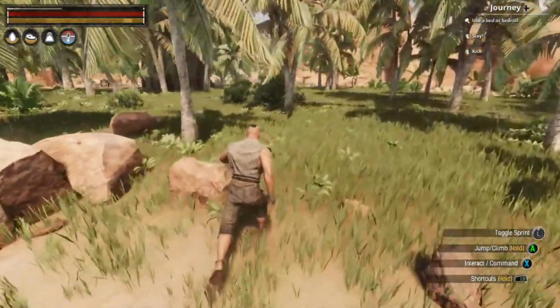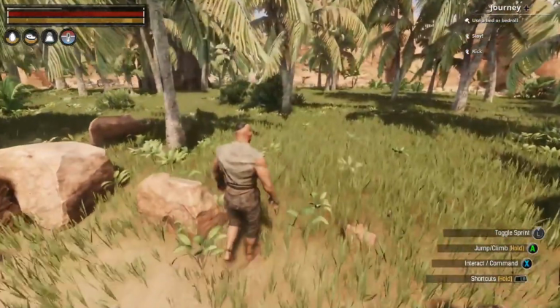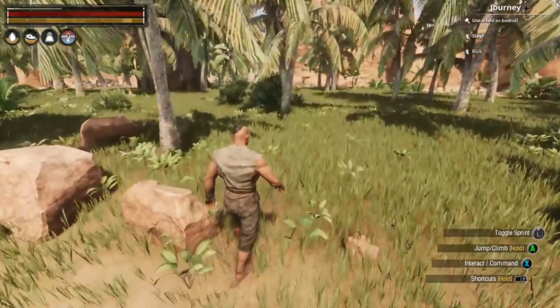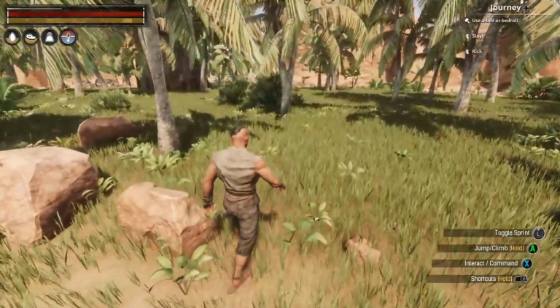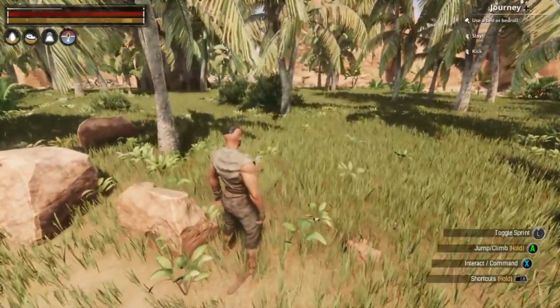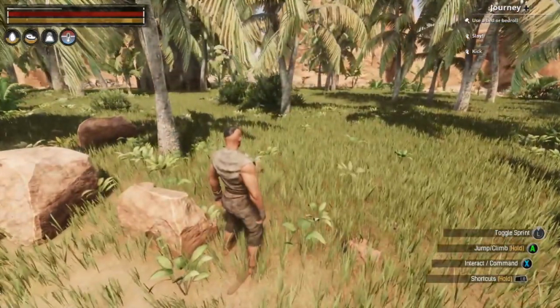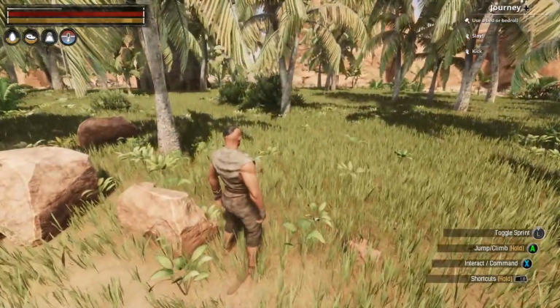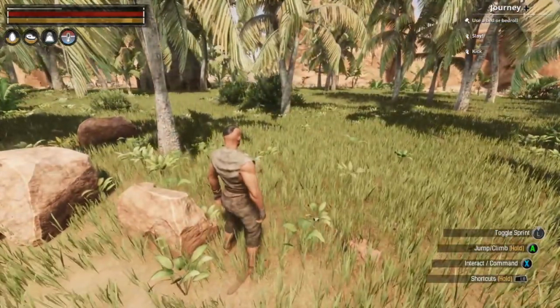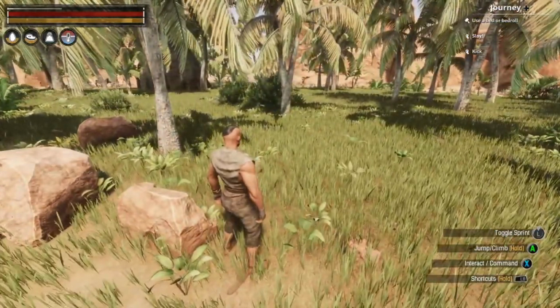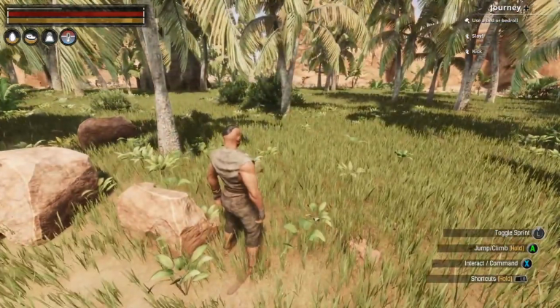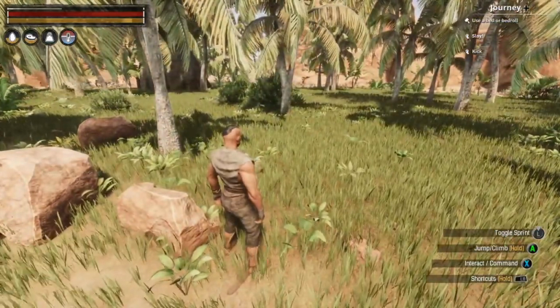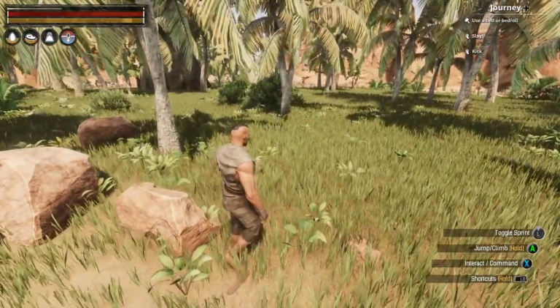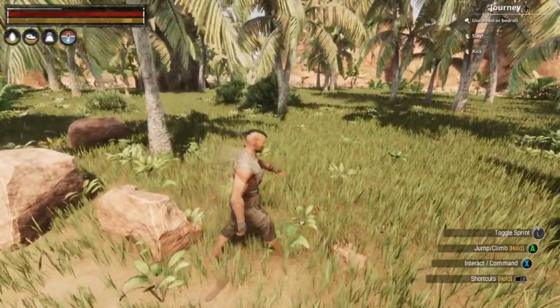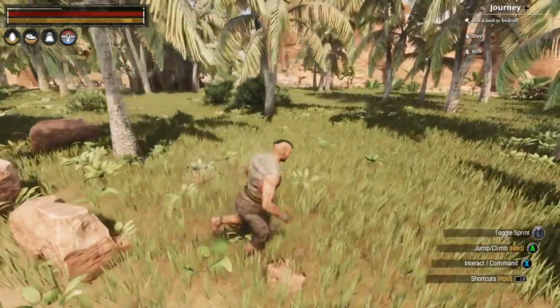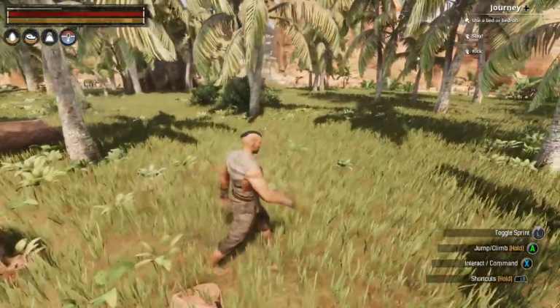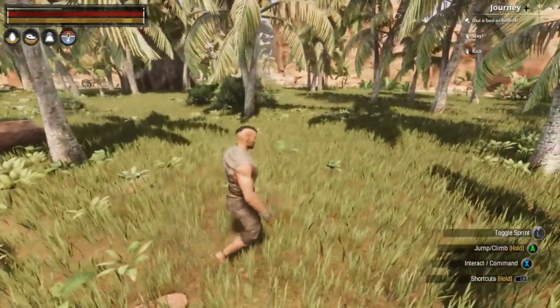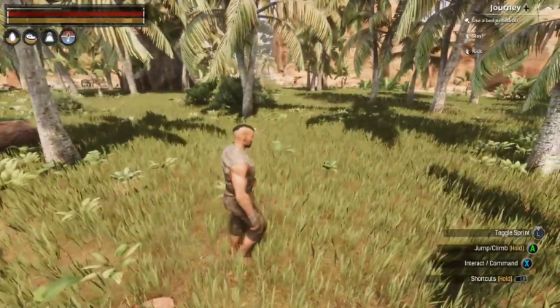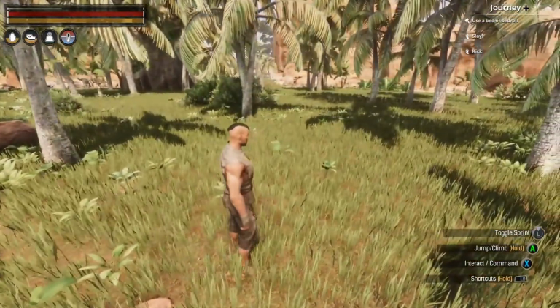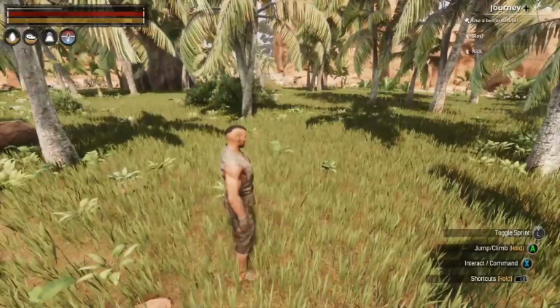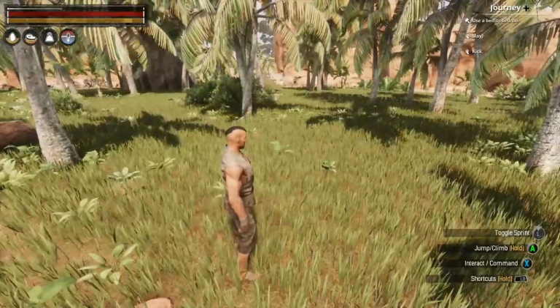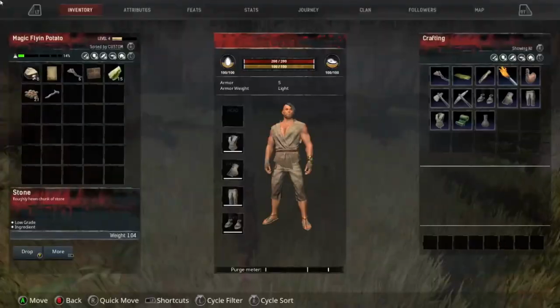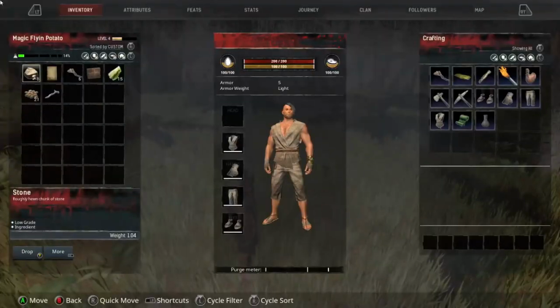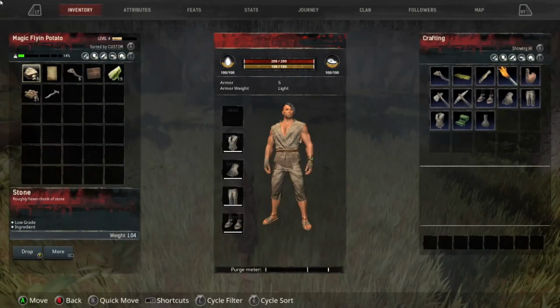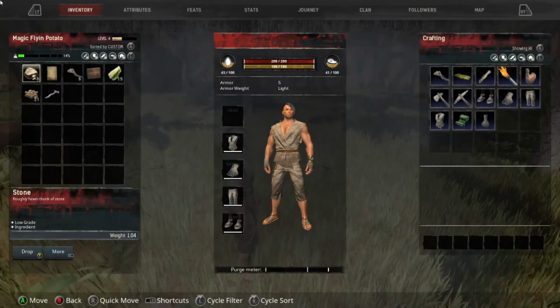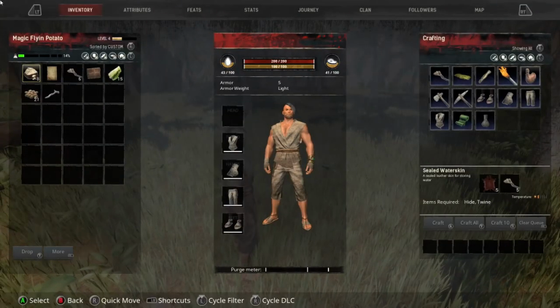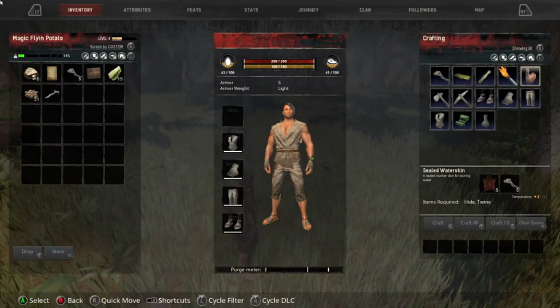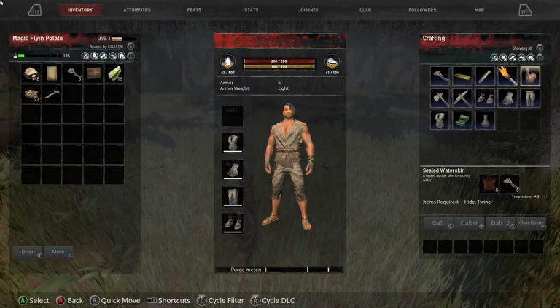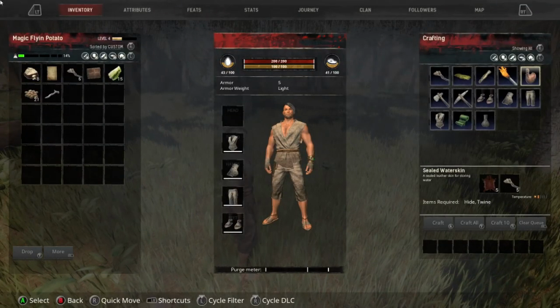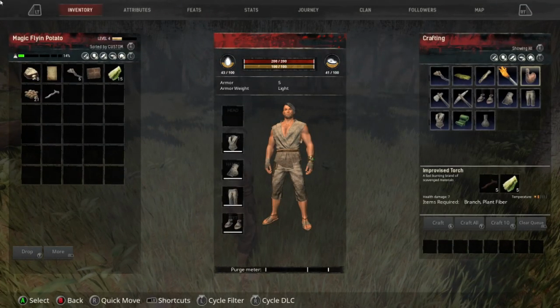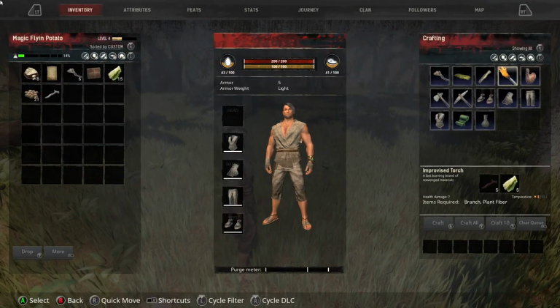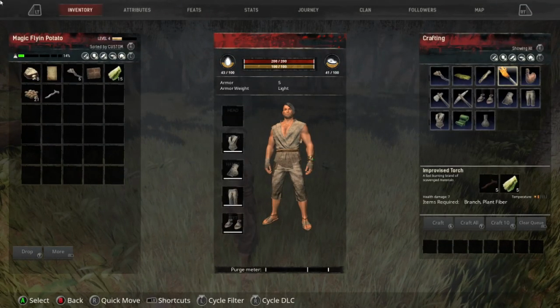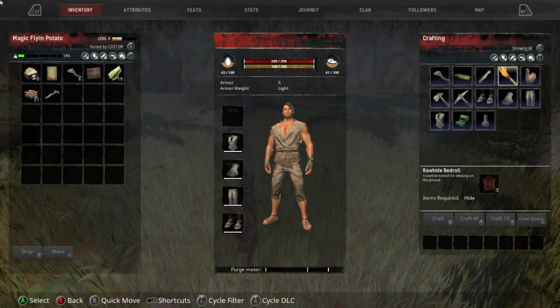As you can see up in the top right corner of the journey, we want to make a bedroll. So go over to the menu button and scroll over to it.